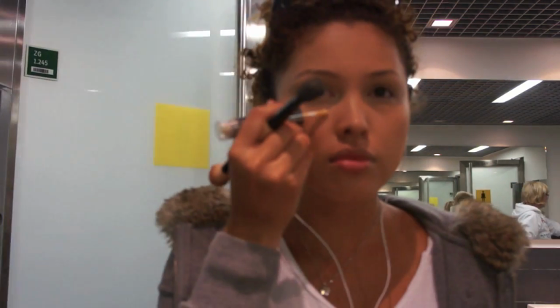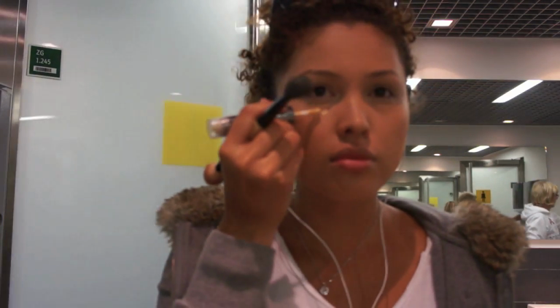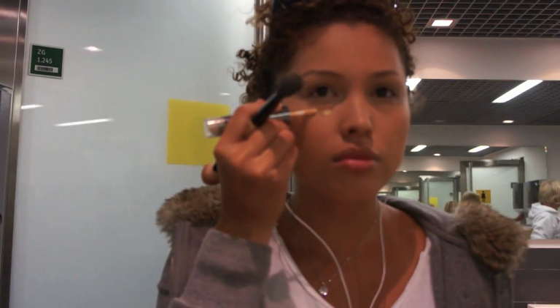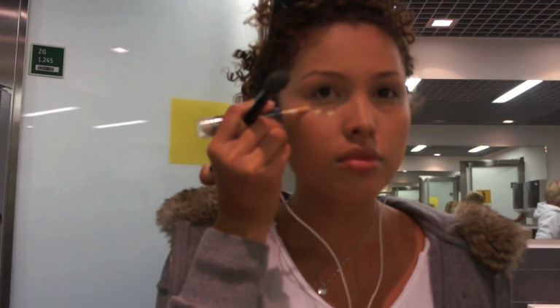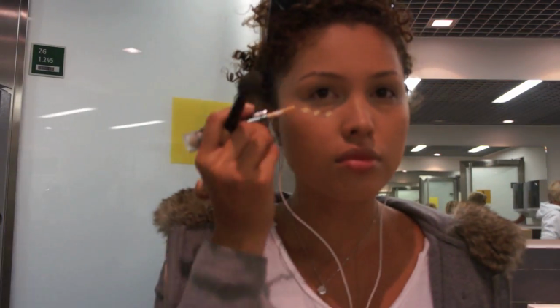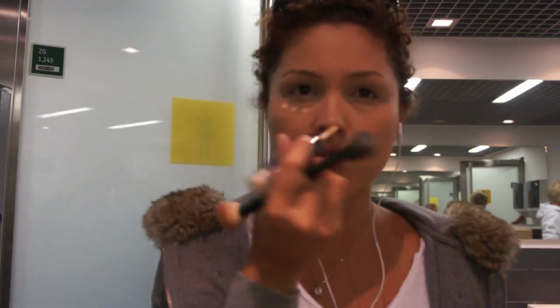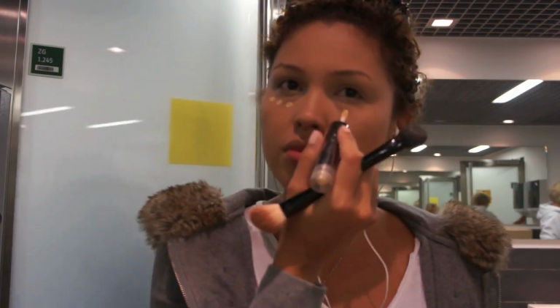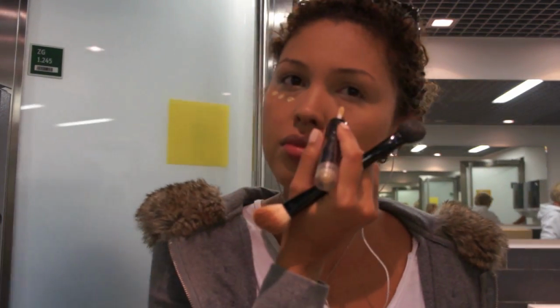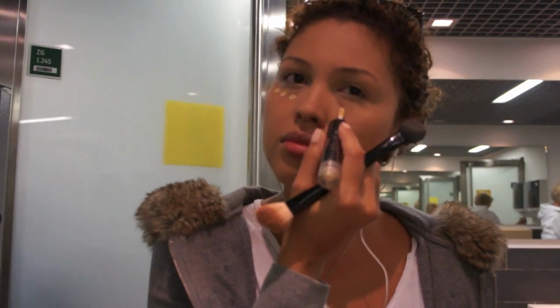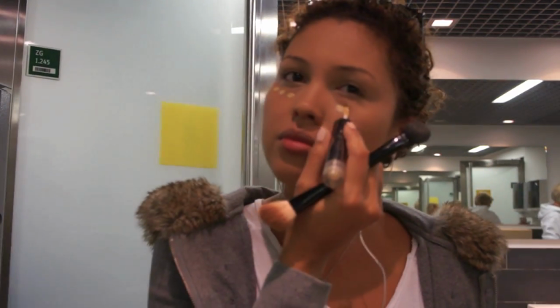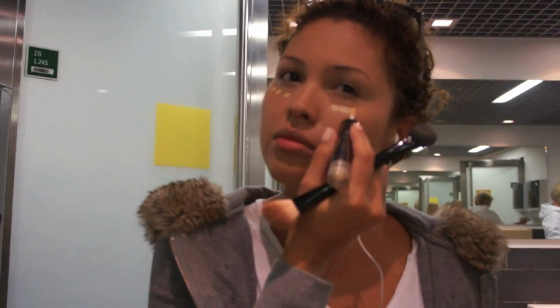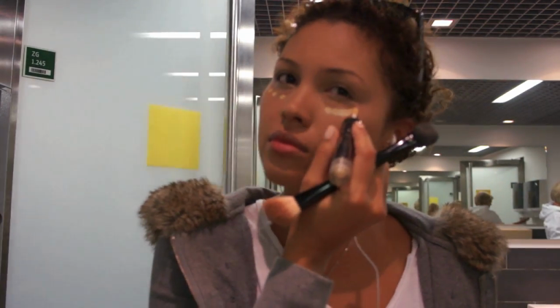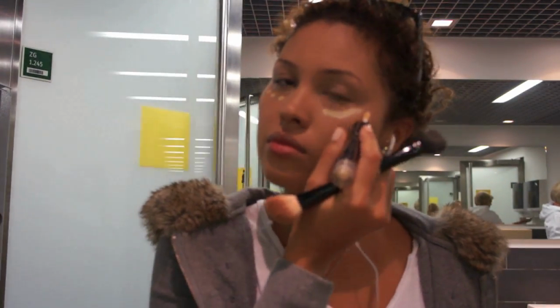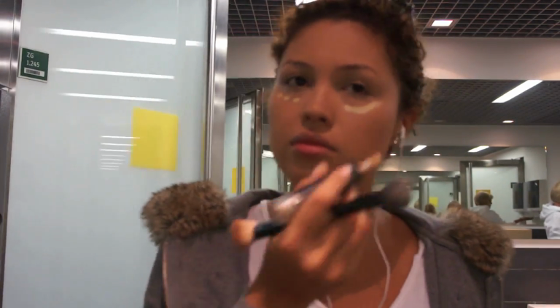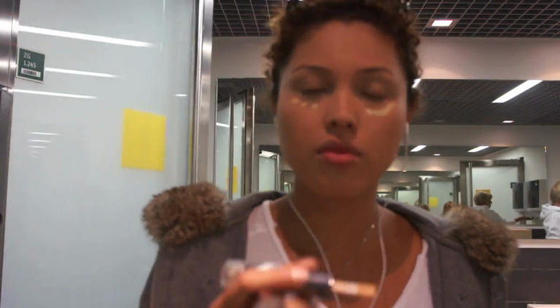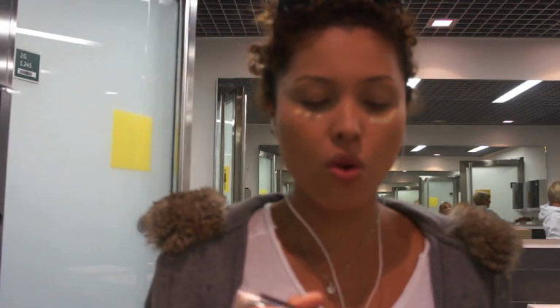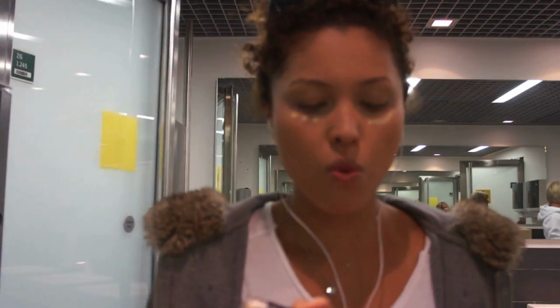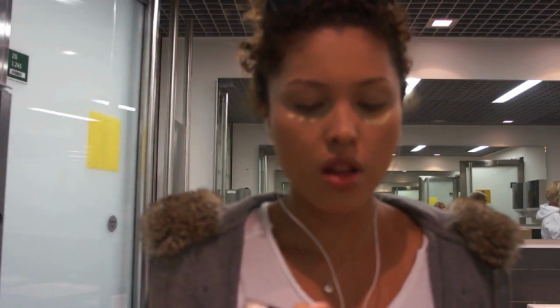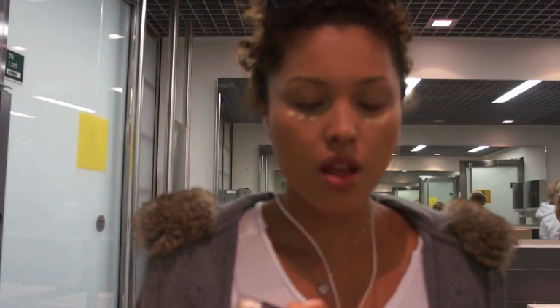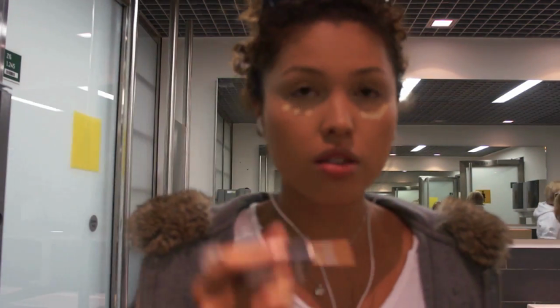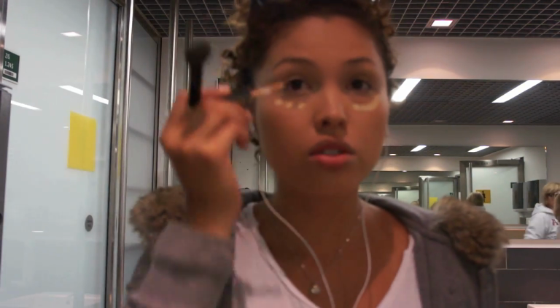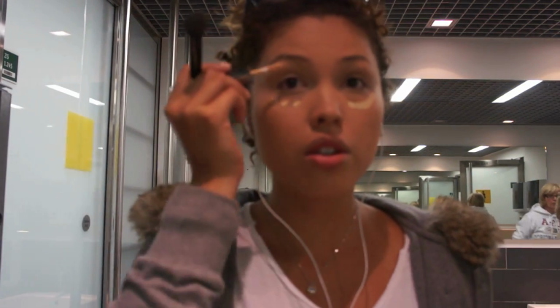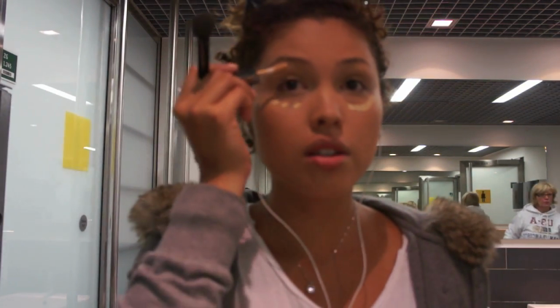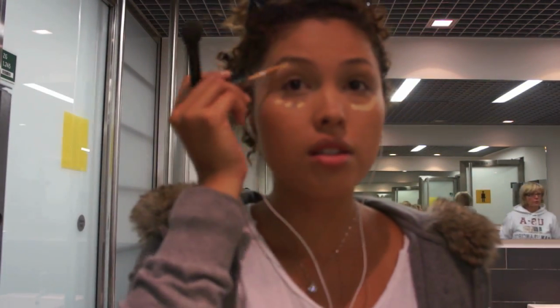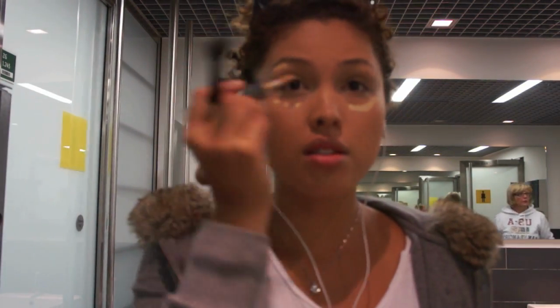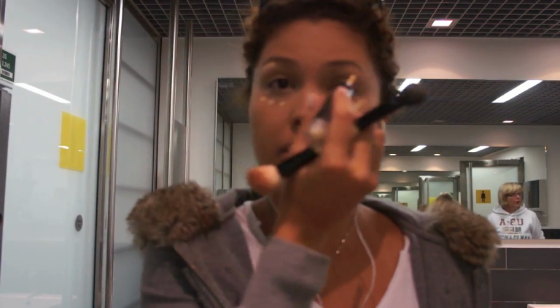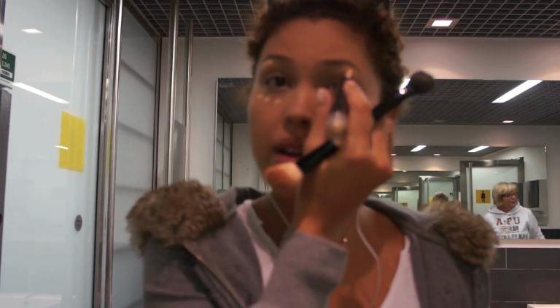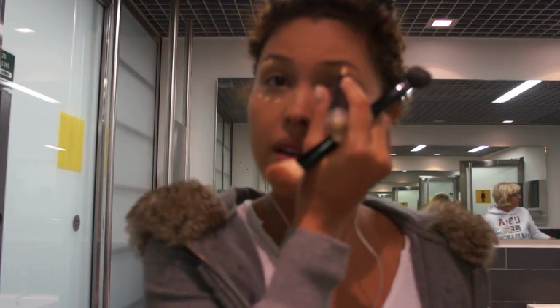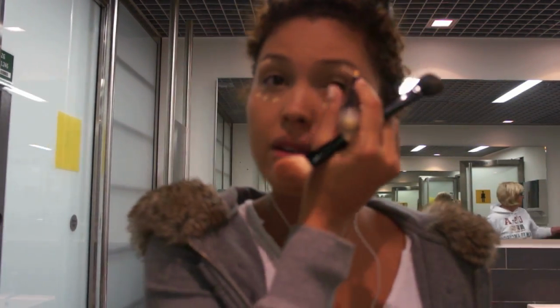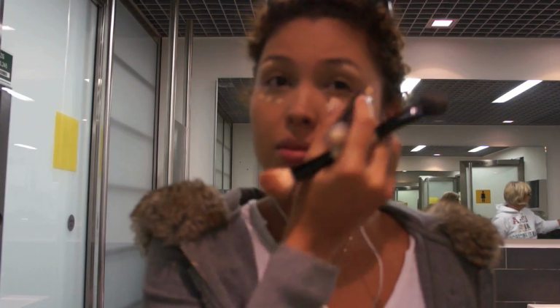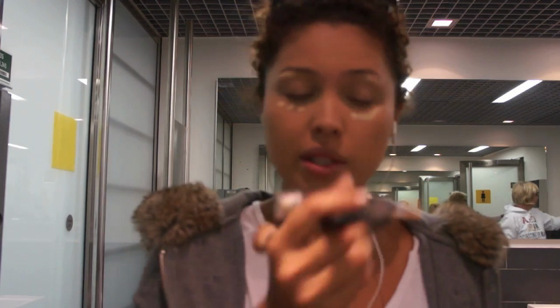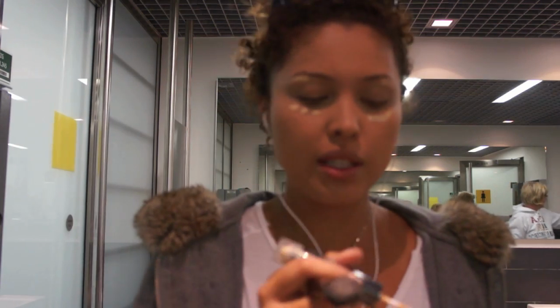To give me a dewy and refreshed look, I will use Lorax Highlighter. This is one of my favorites.